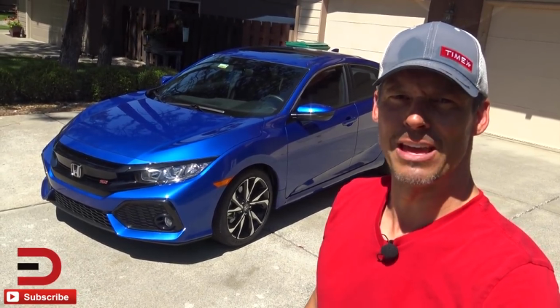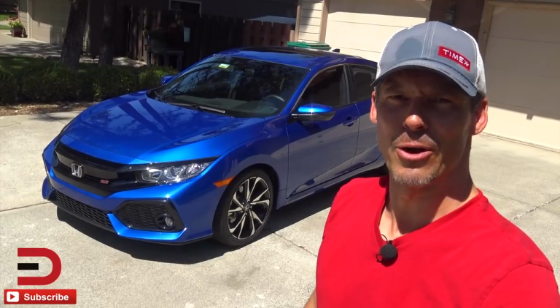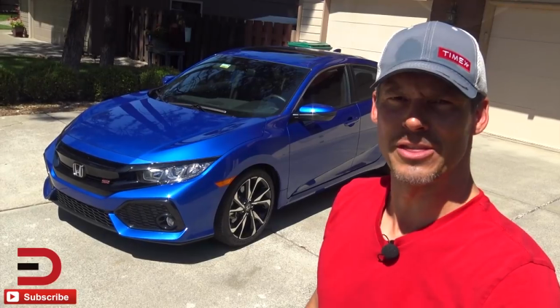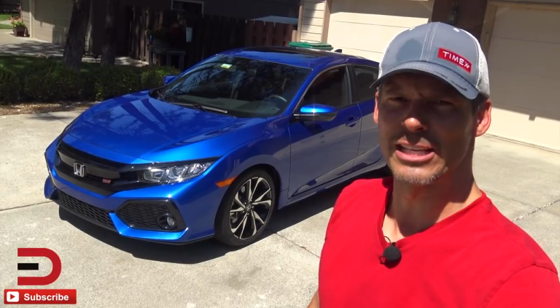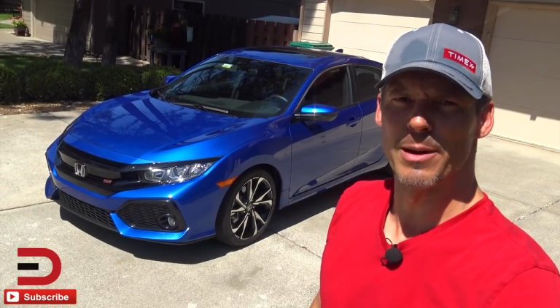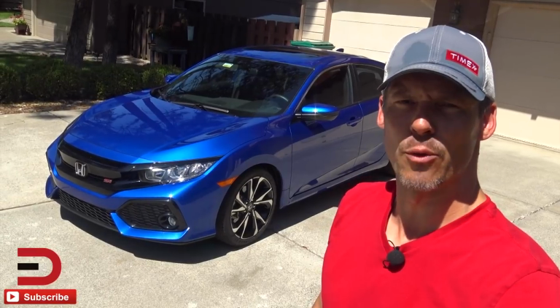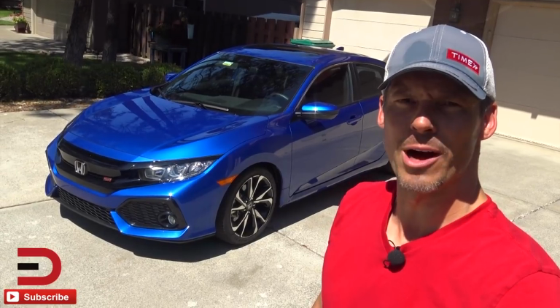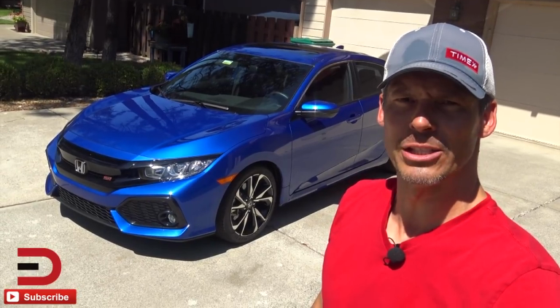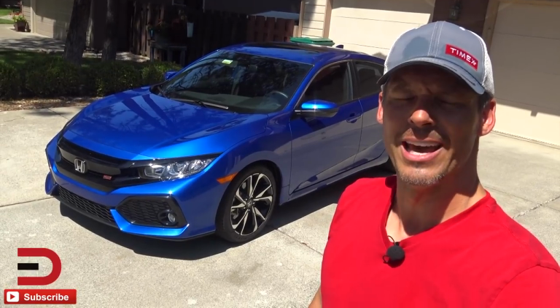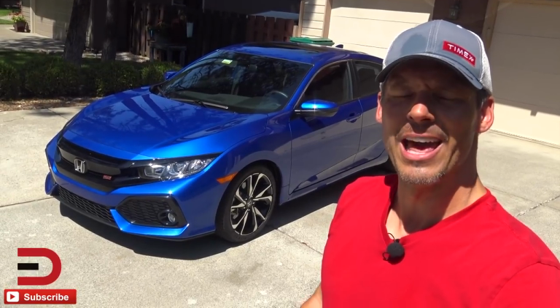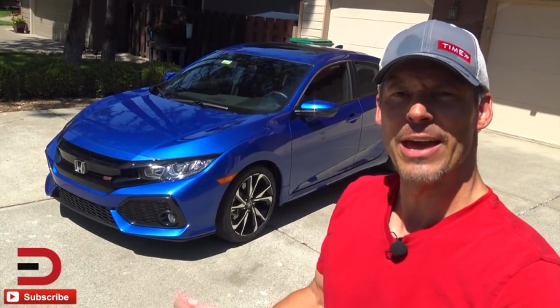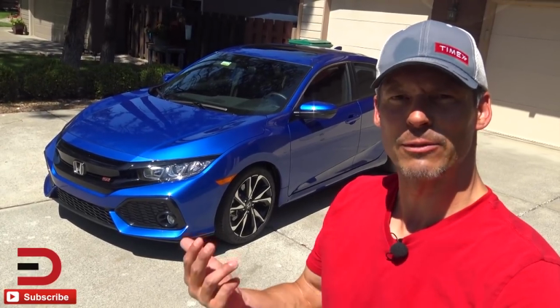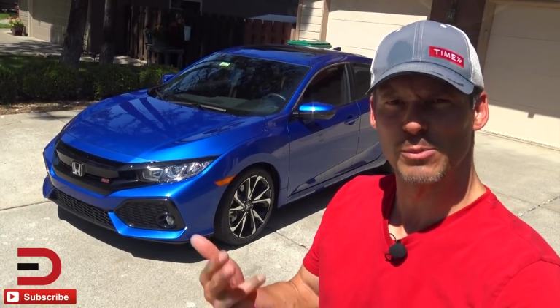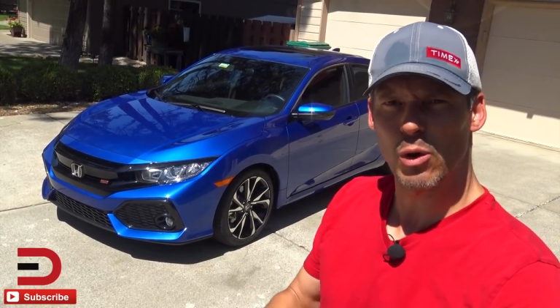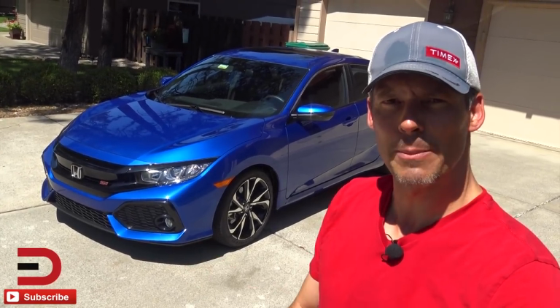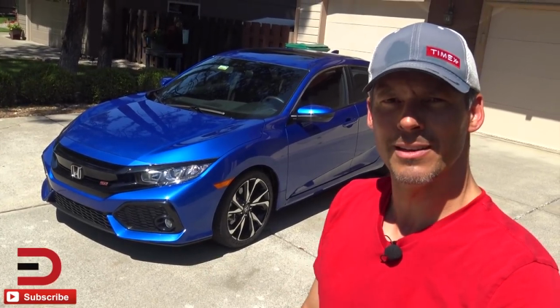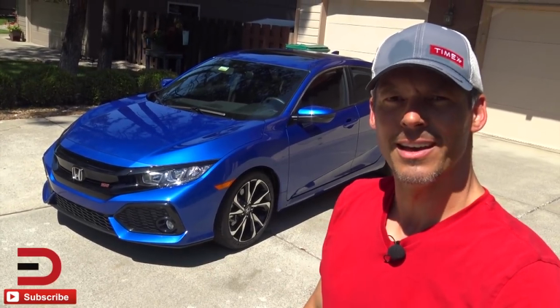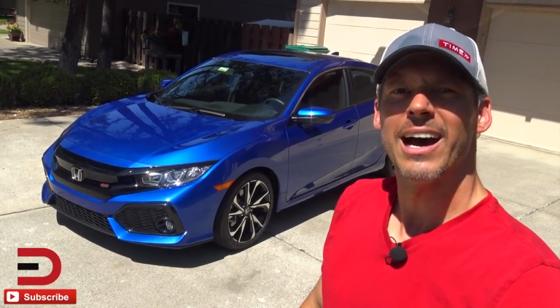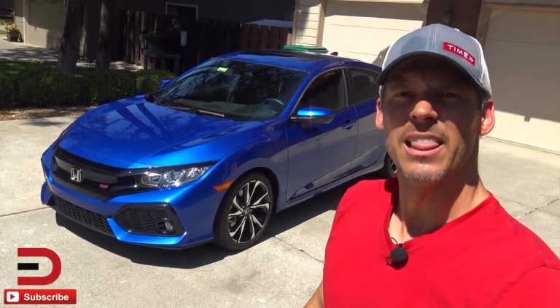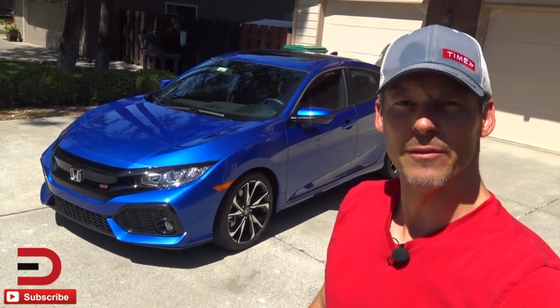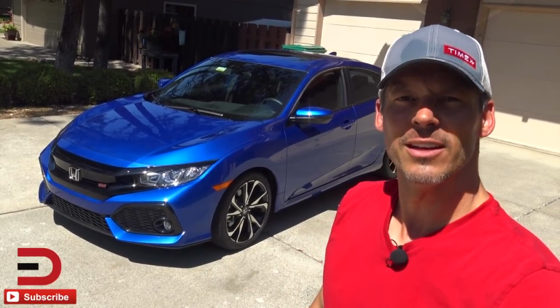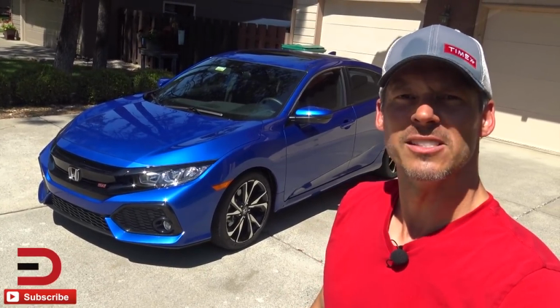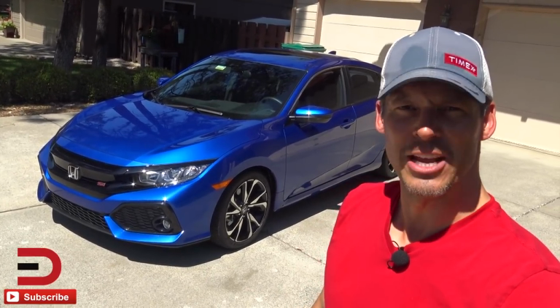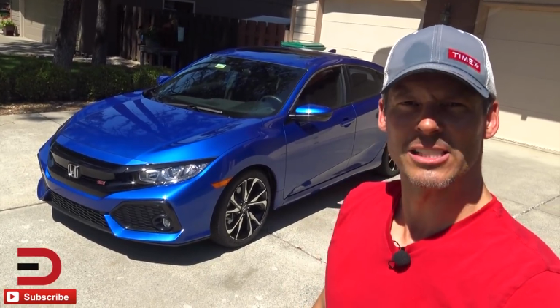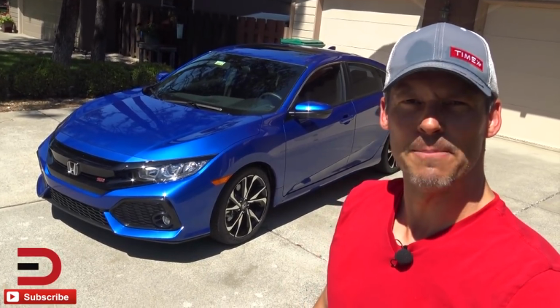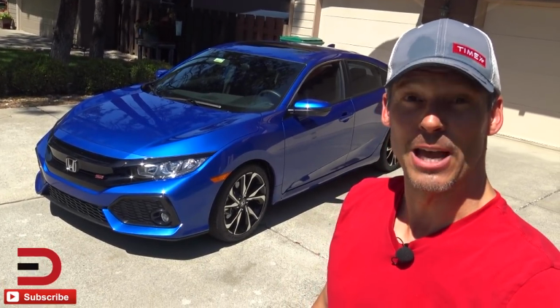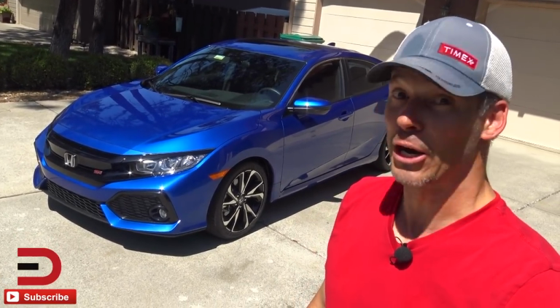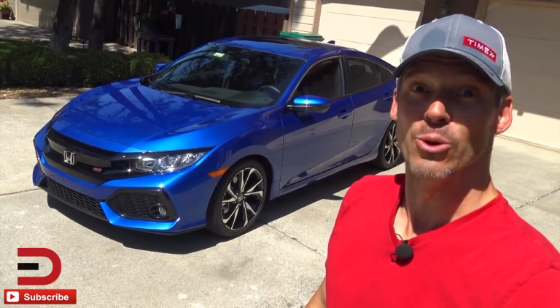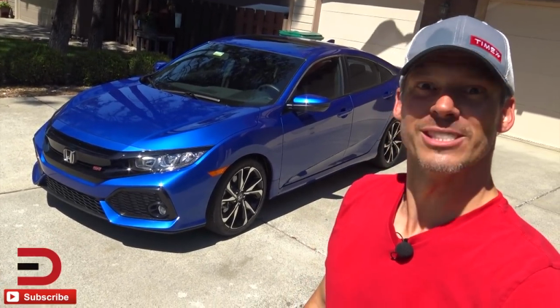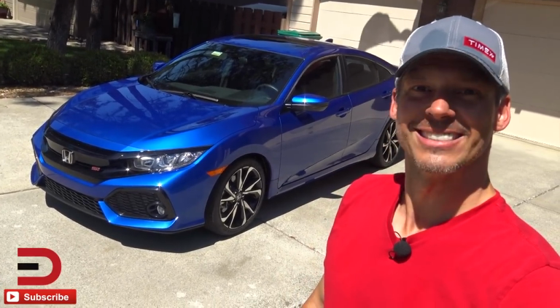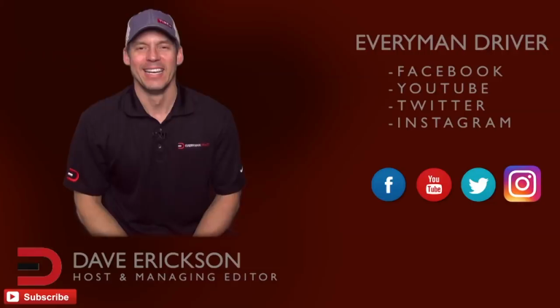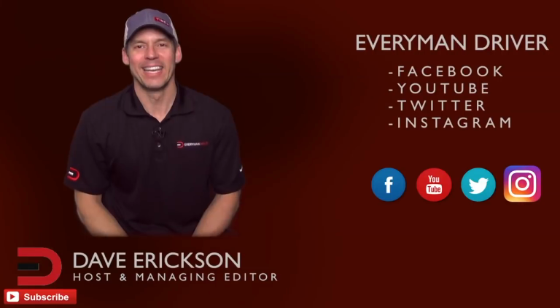I'm Dave Erickson — thanks so much for watching and subscribing. I love you. See you next time!